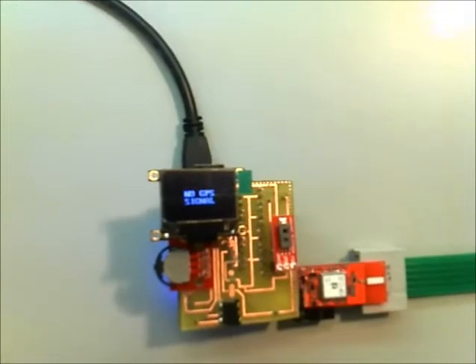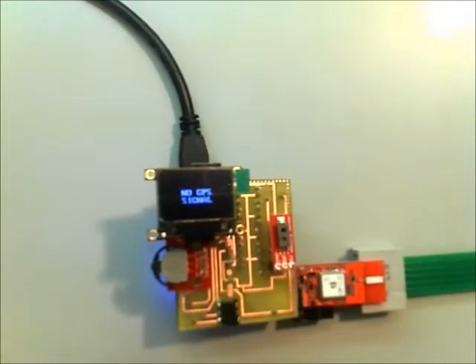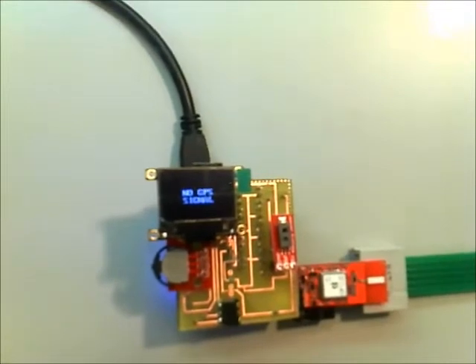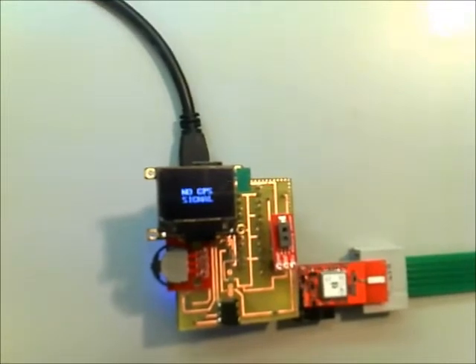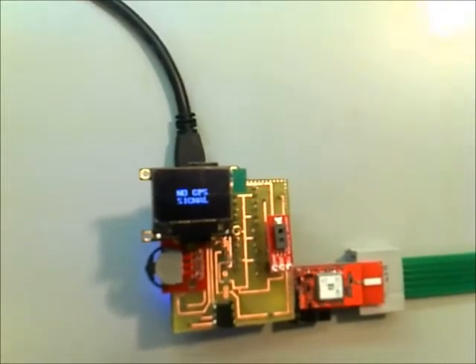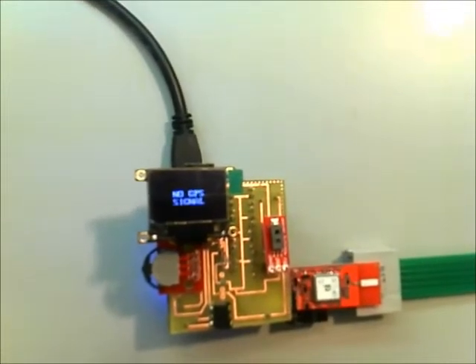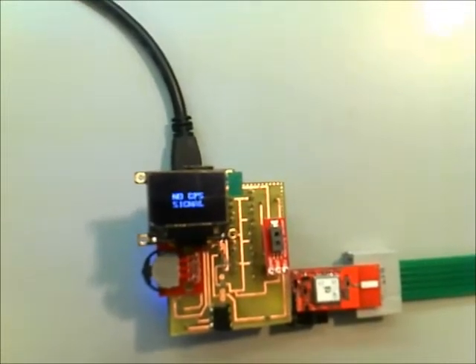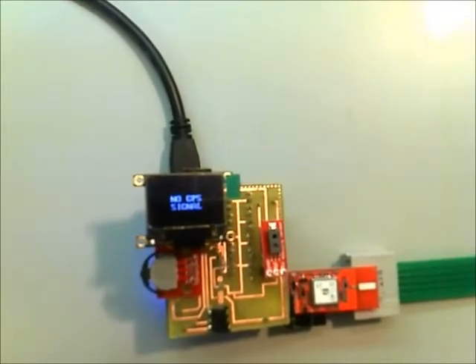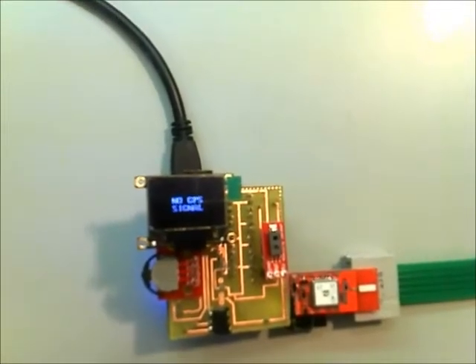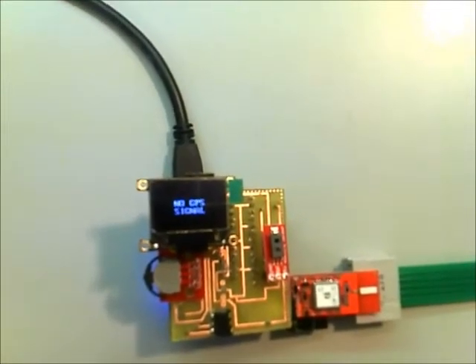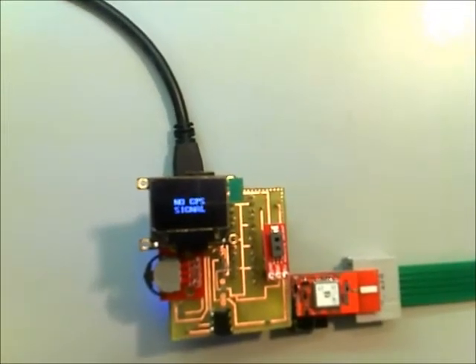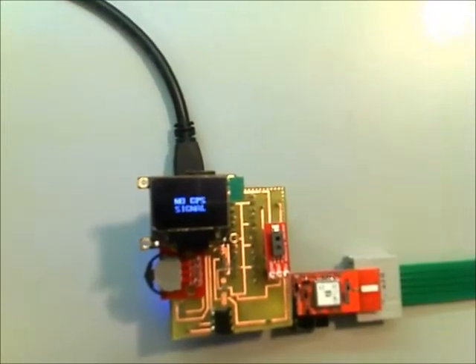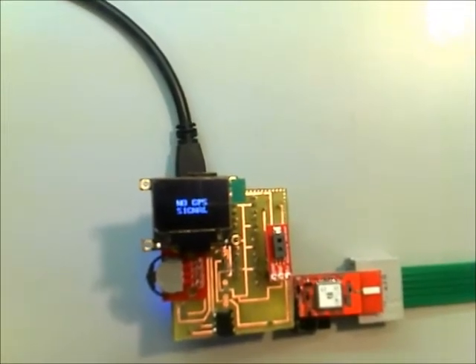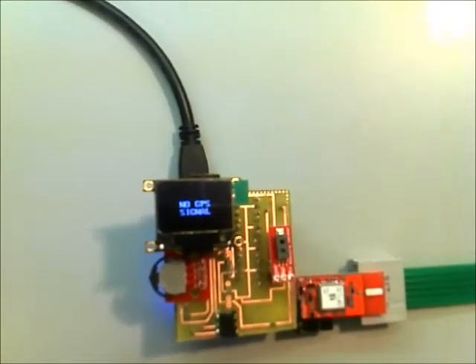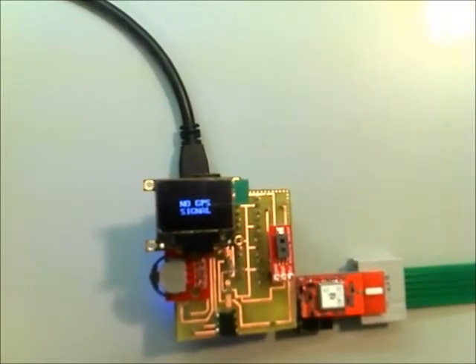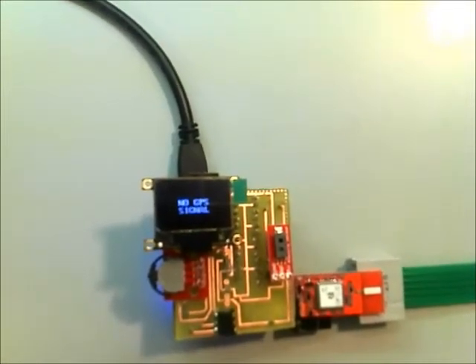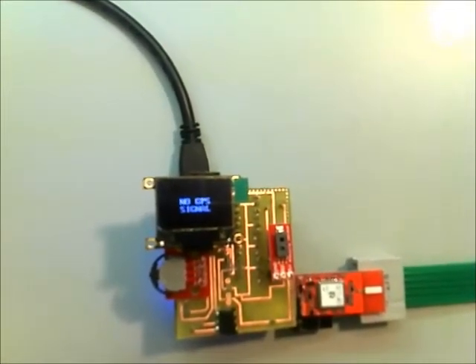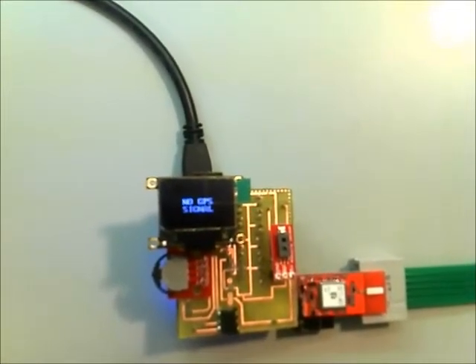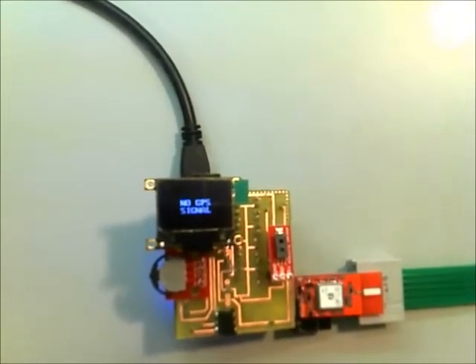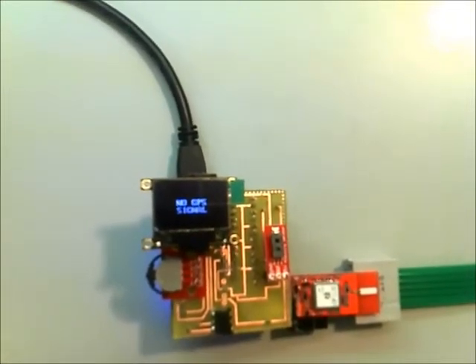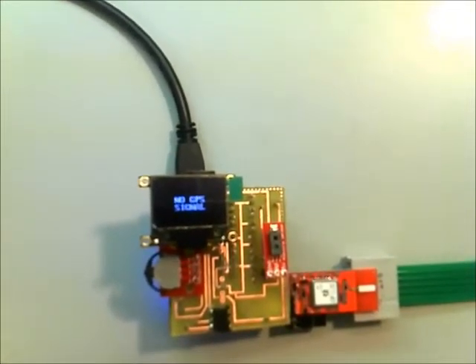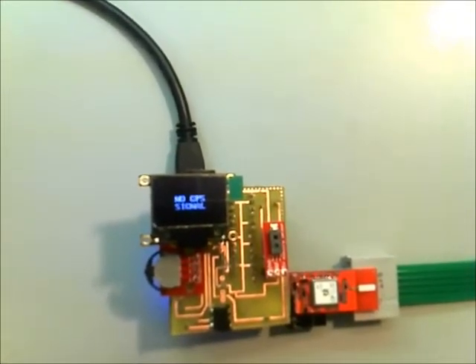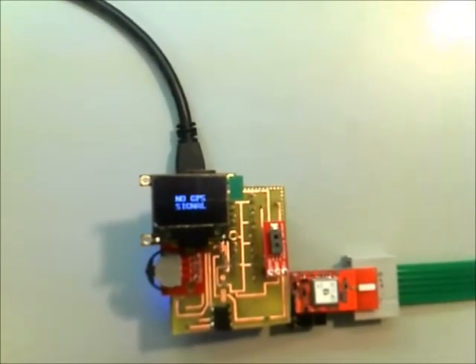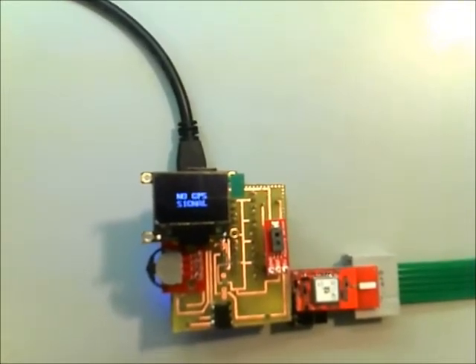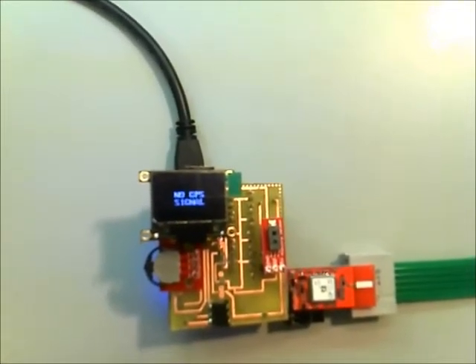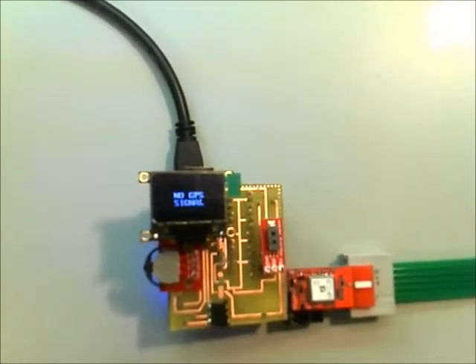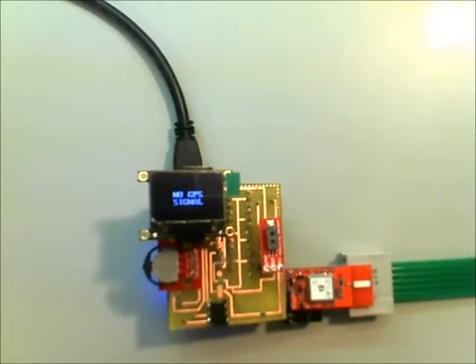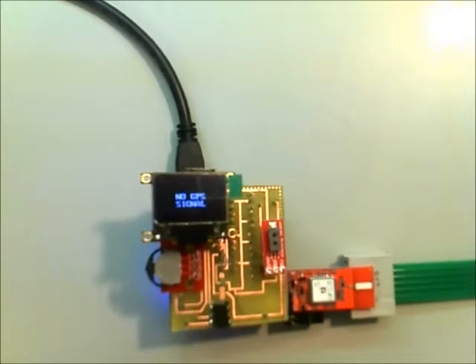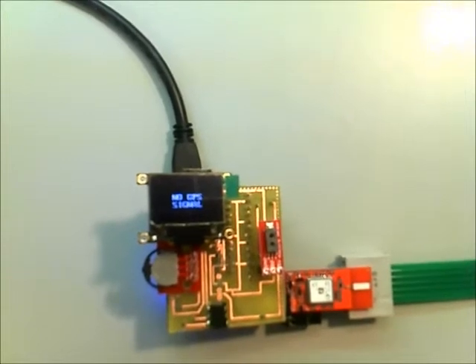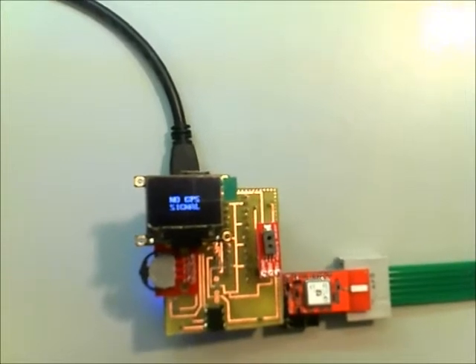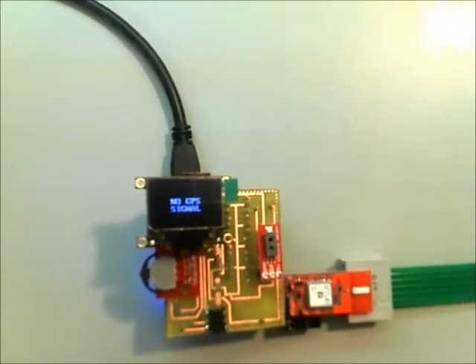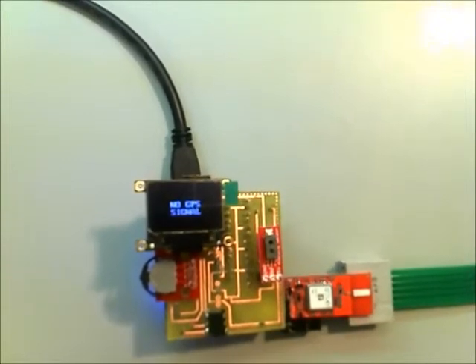Currently there's no signal inside the building, but when it's connected, it will show the date, time, longitude, and latitude.